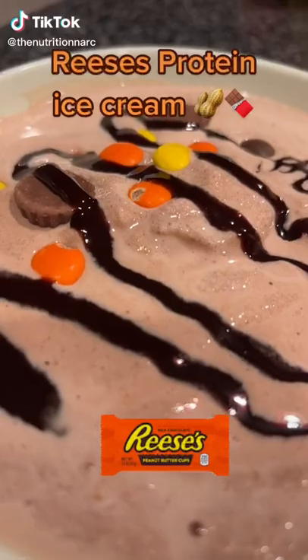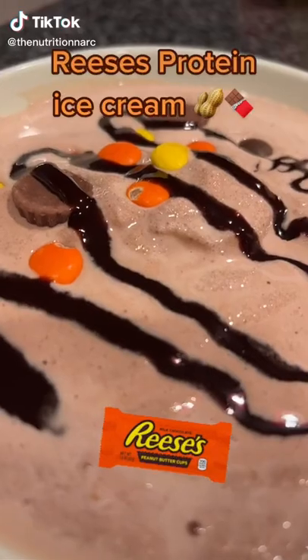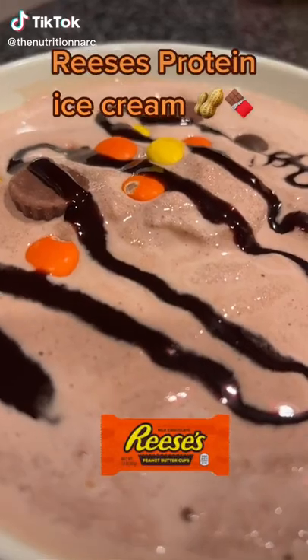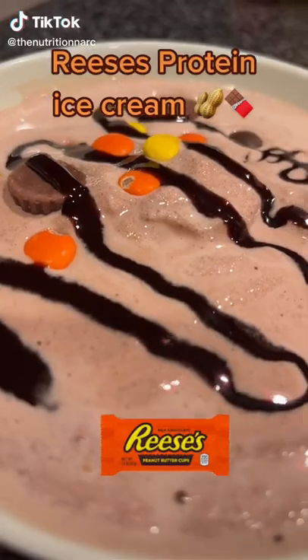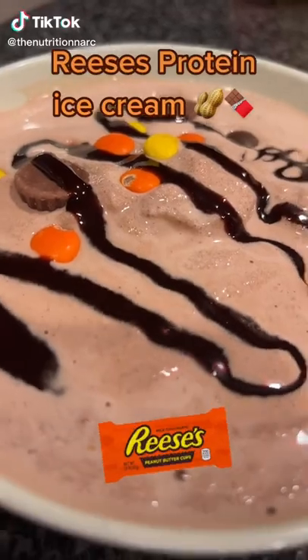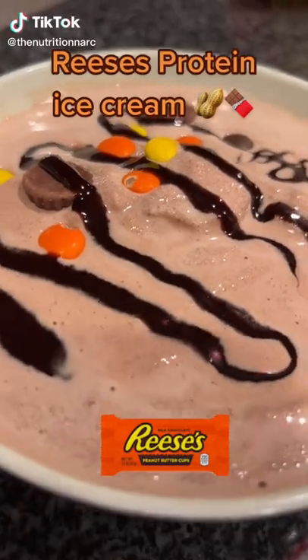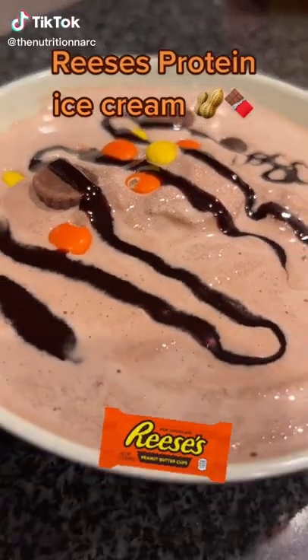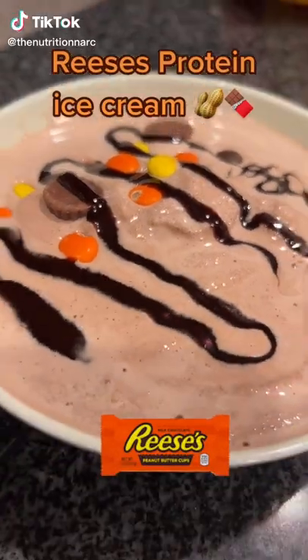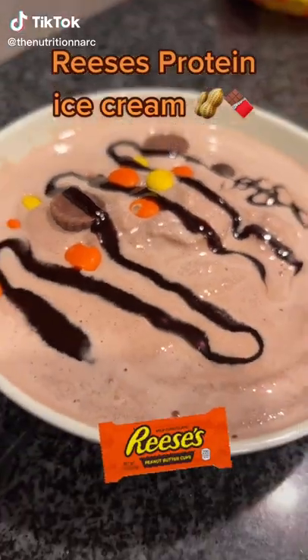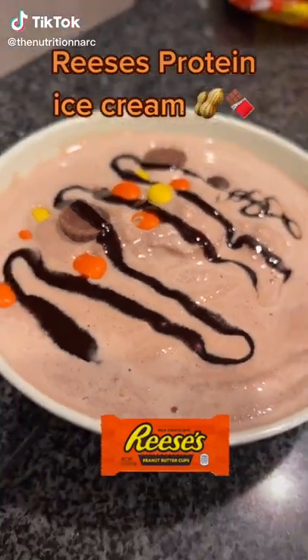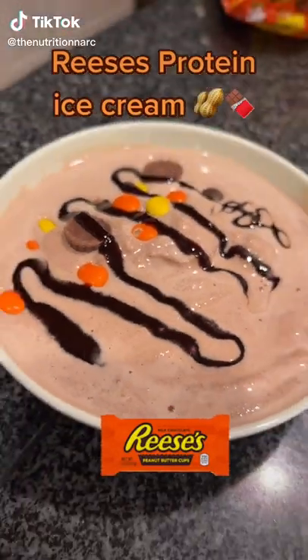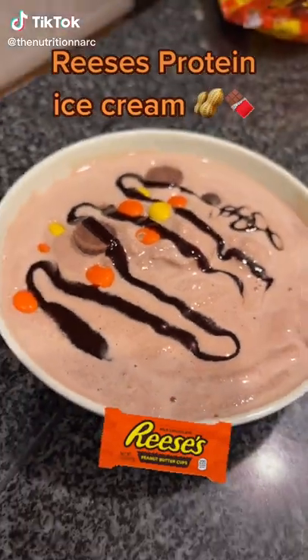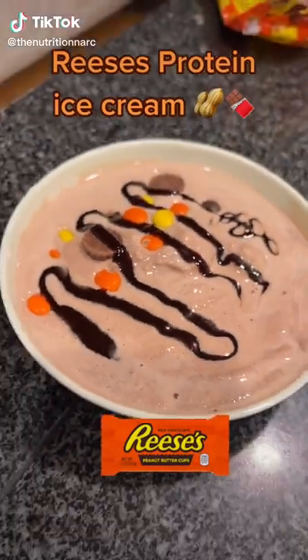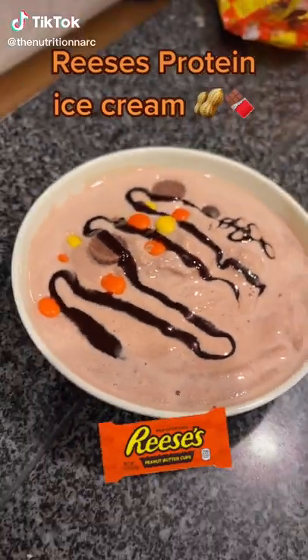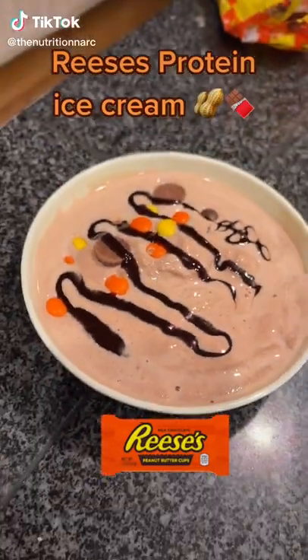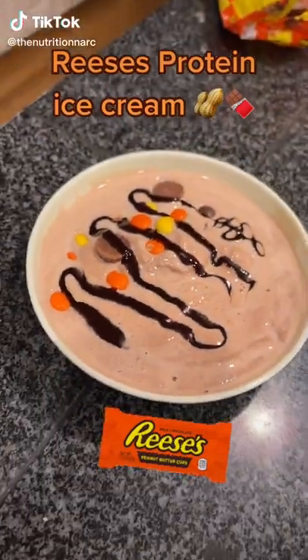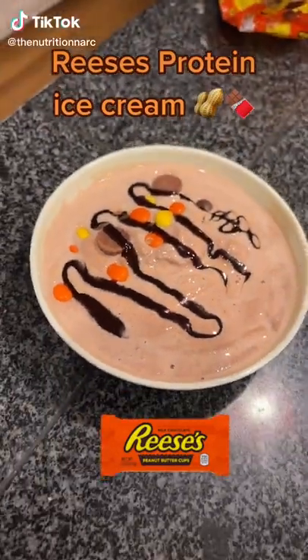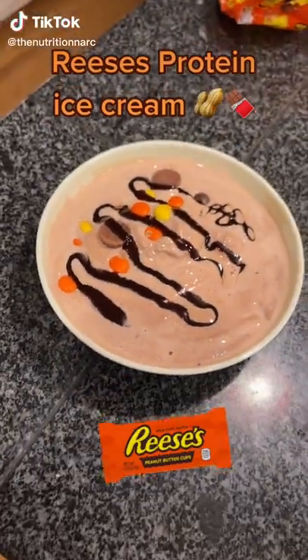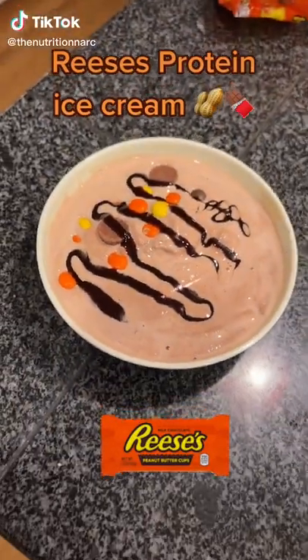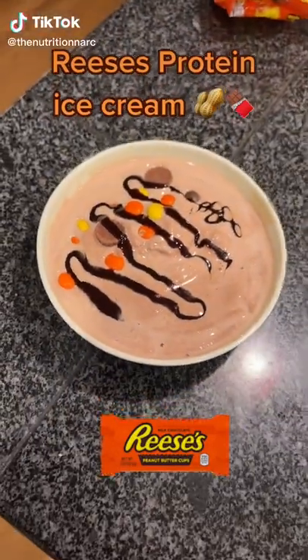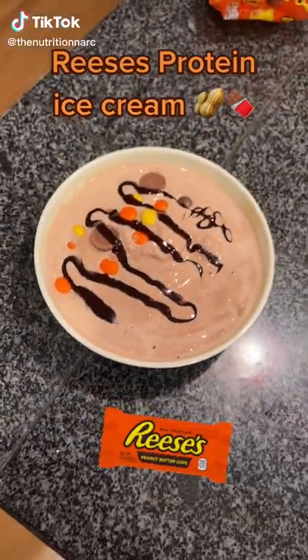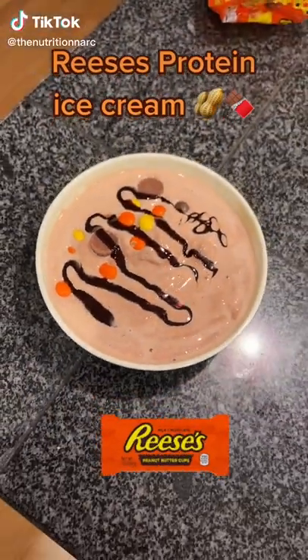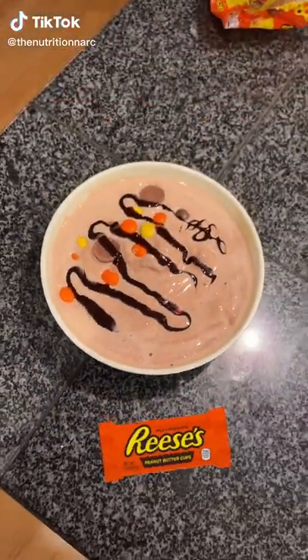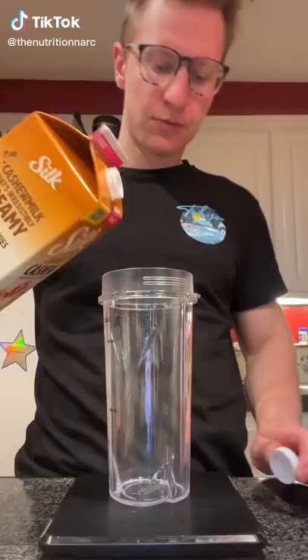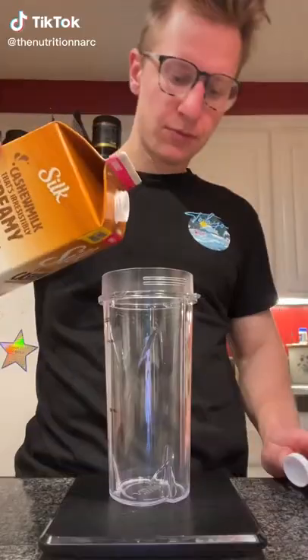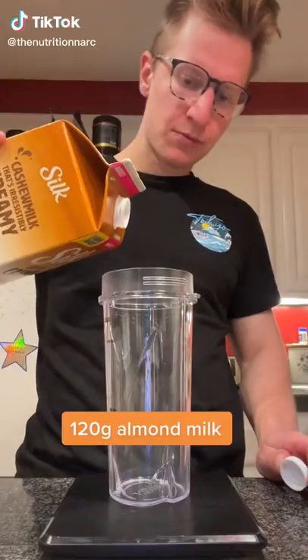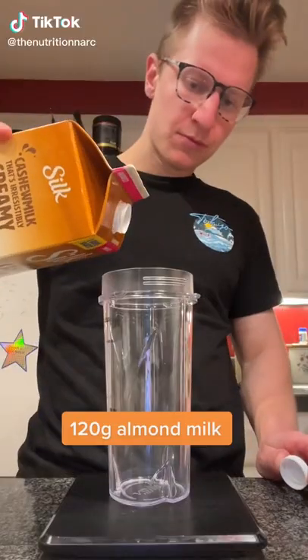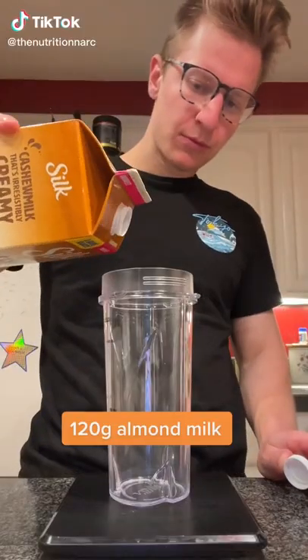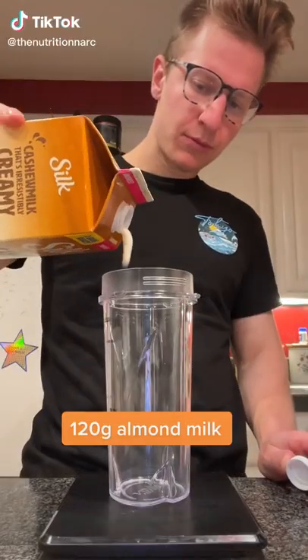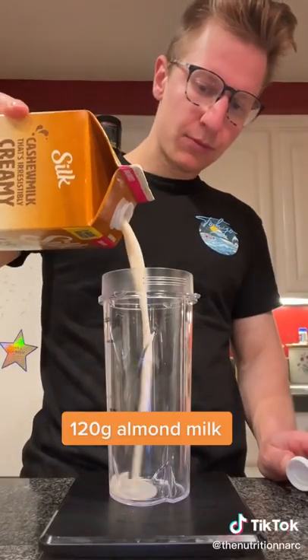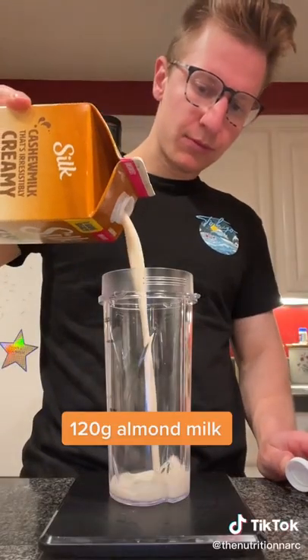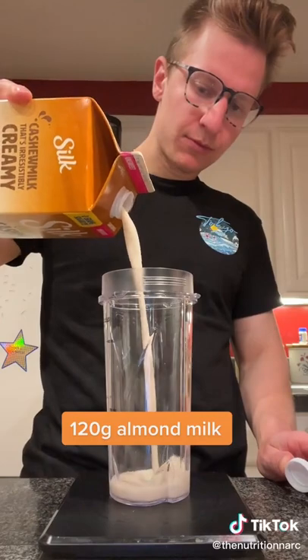This recipe will save you from eating 1,000 calories of Ben & Jerry's. This recipe is only 220 grams of protein.